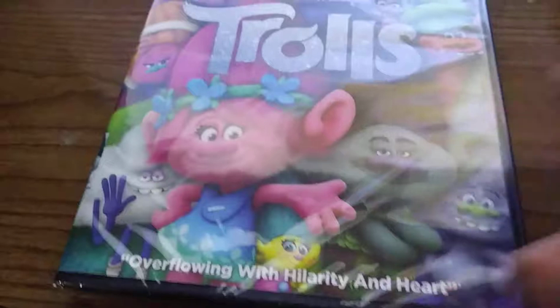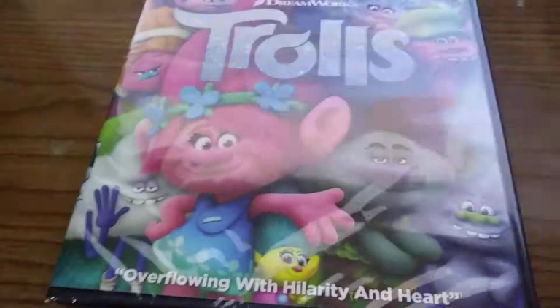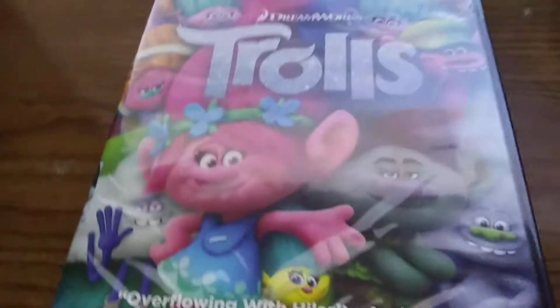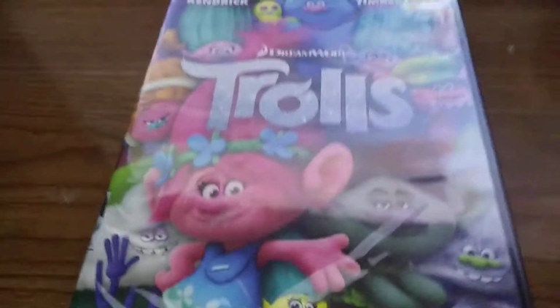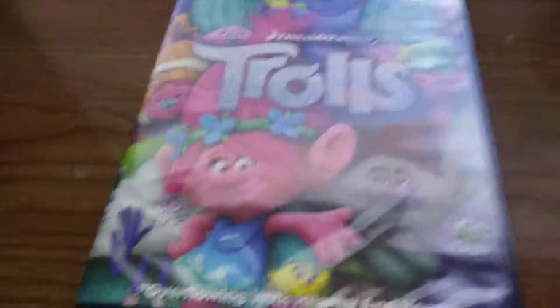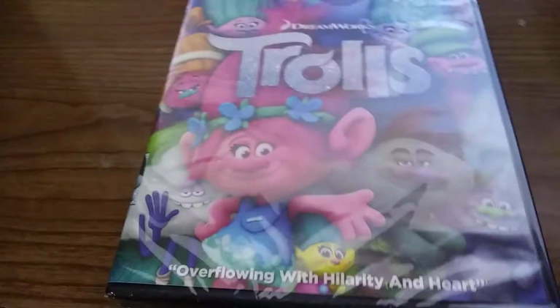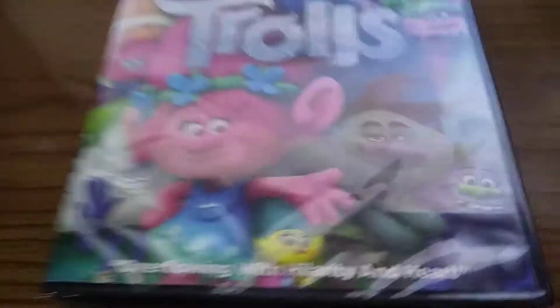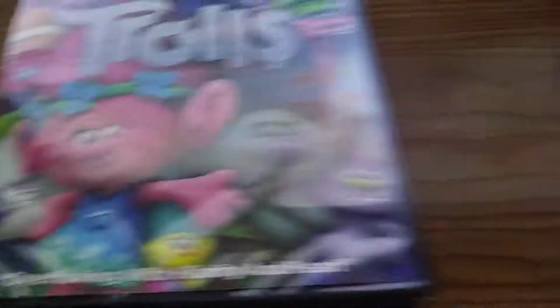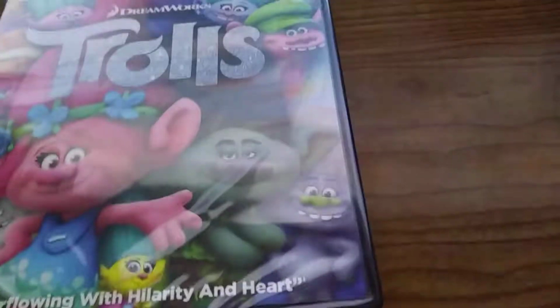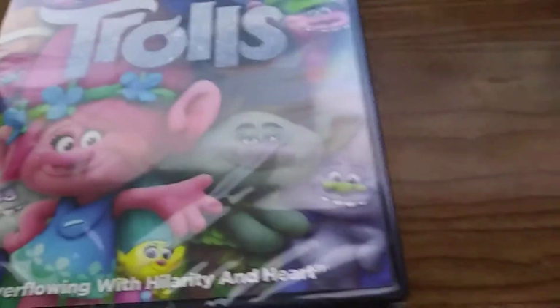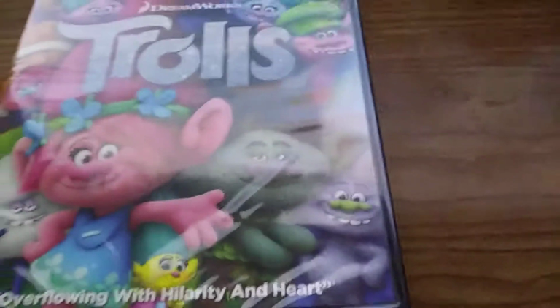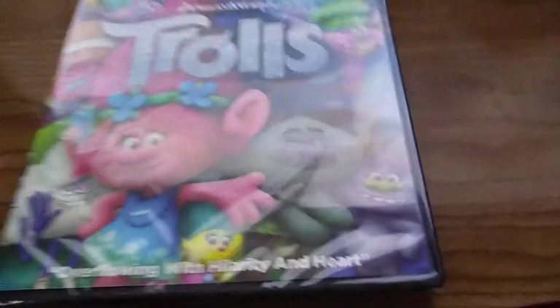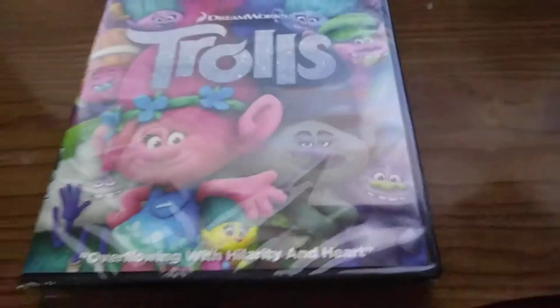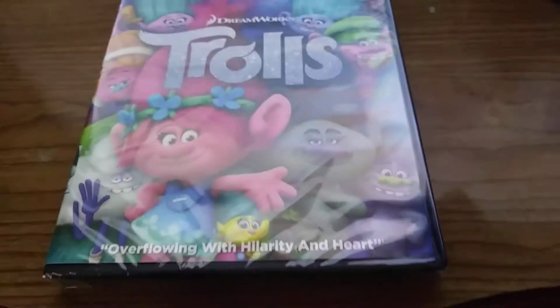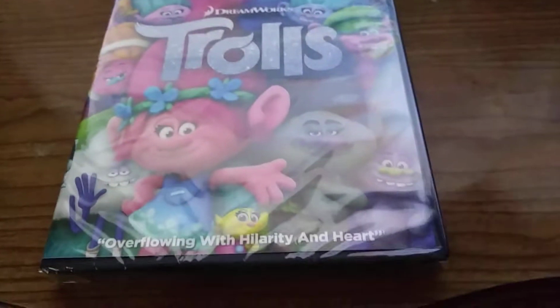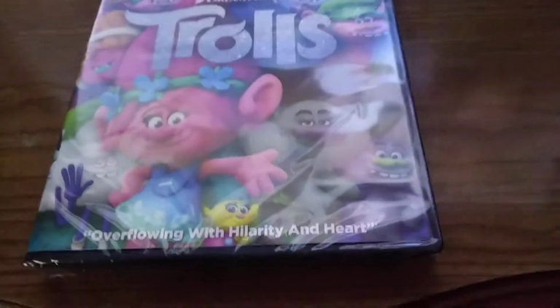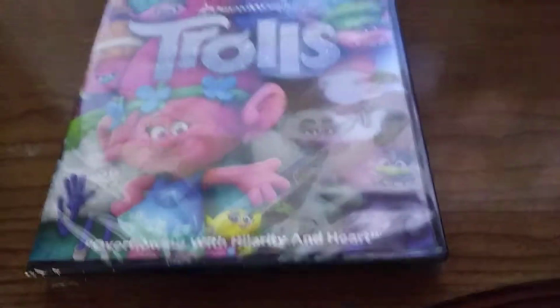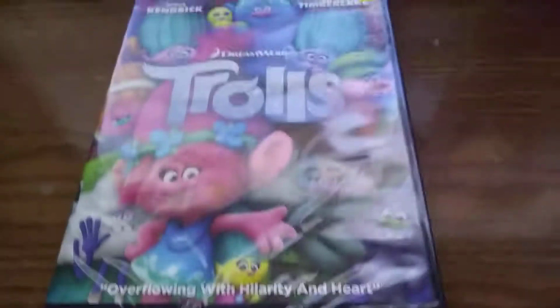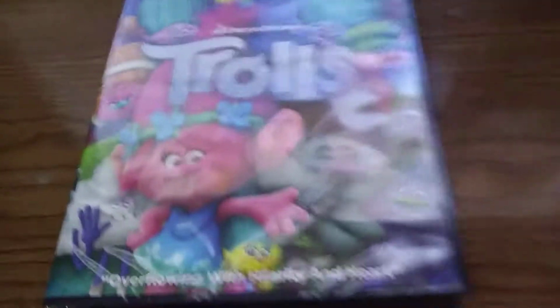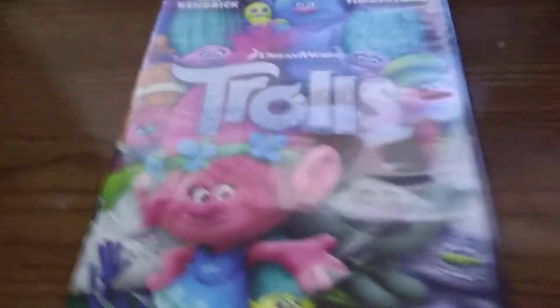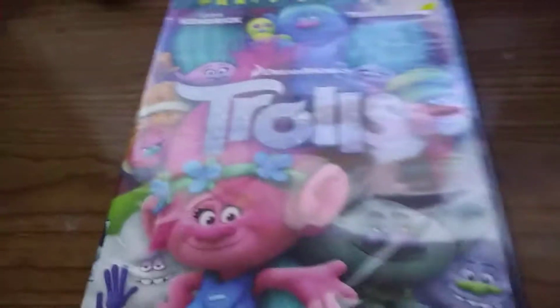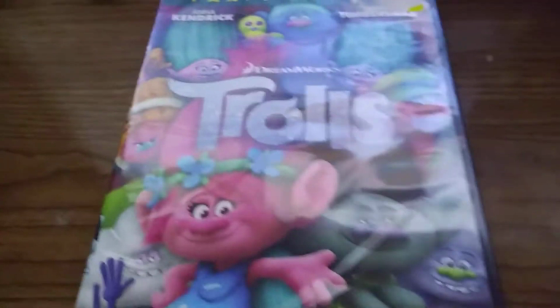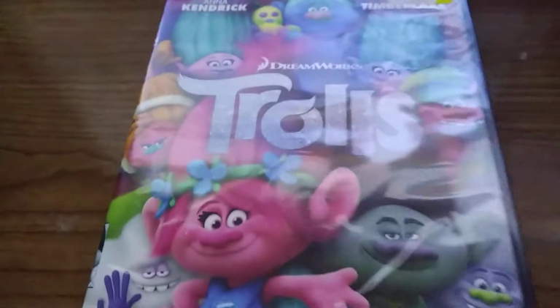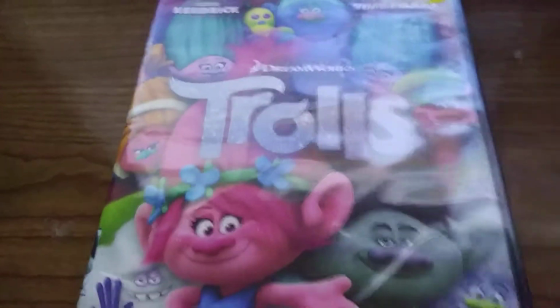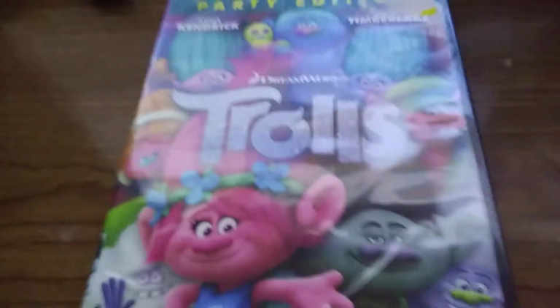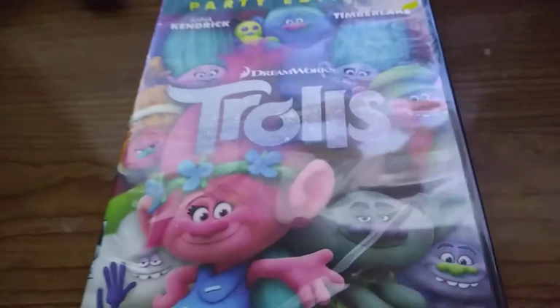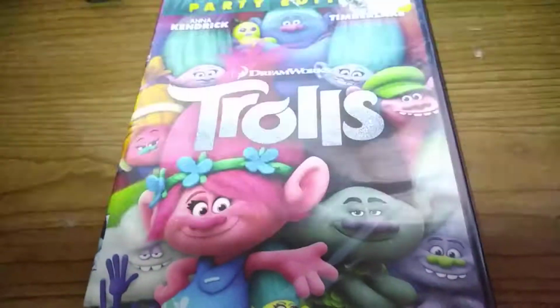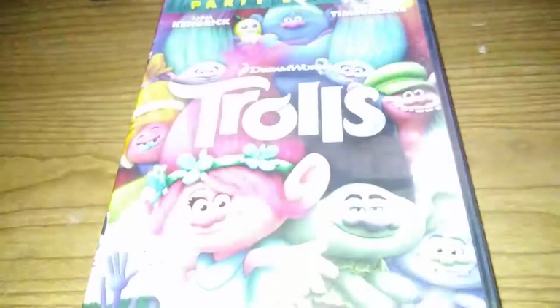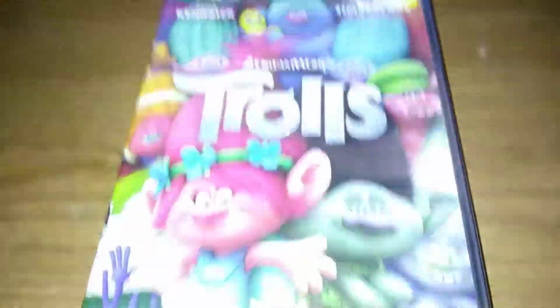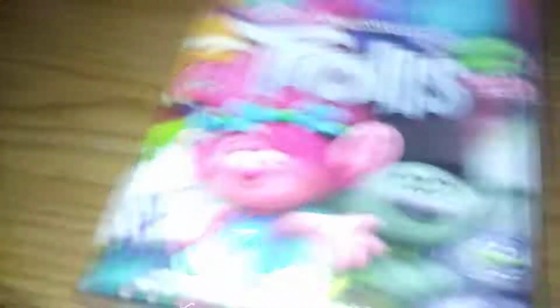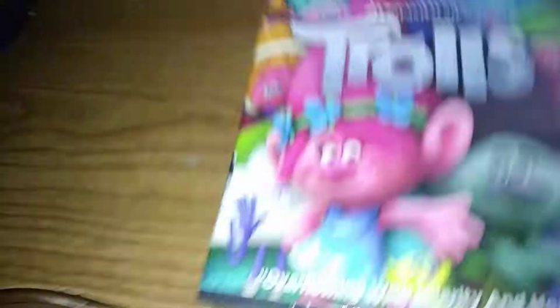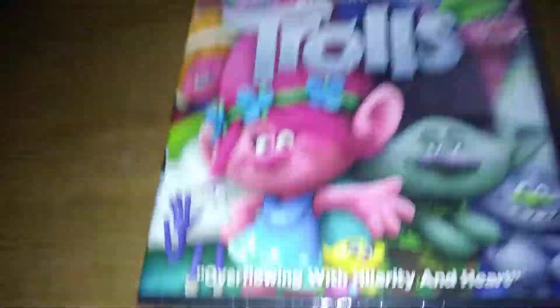Hey everybody, welcome back to this unboxing. Today I'm going to unbox Shrows.